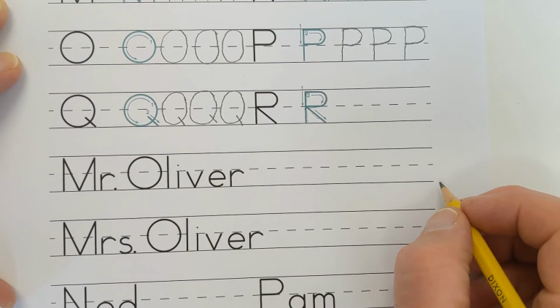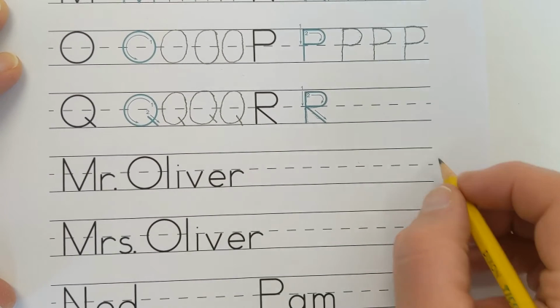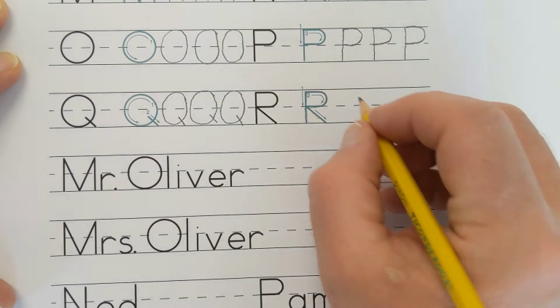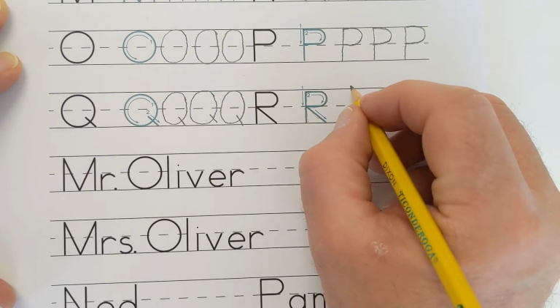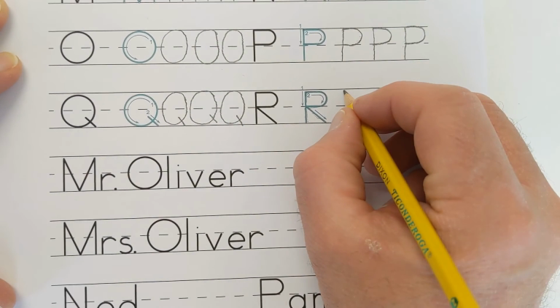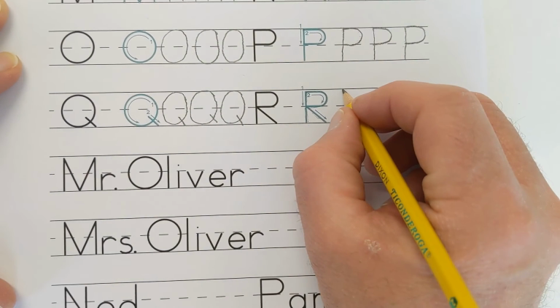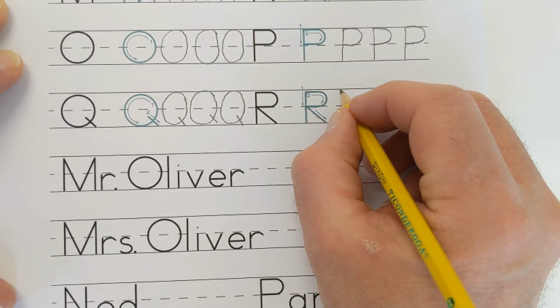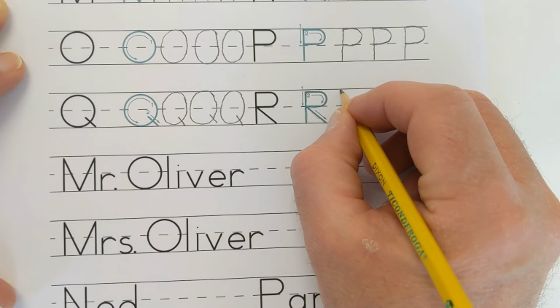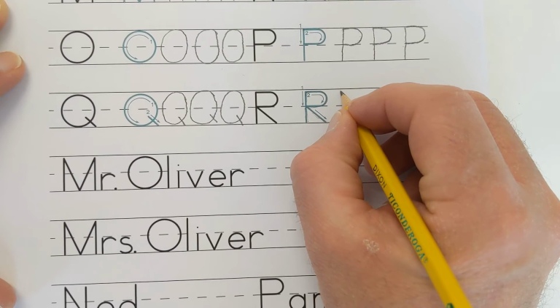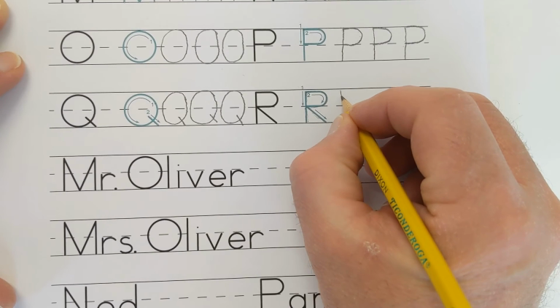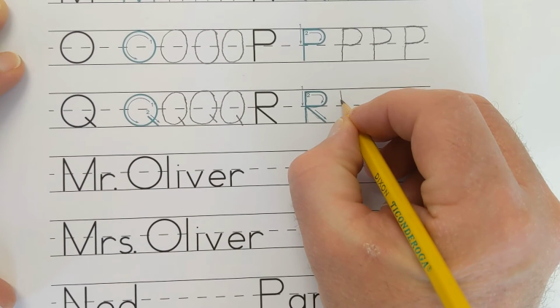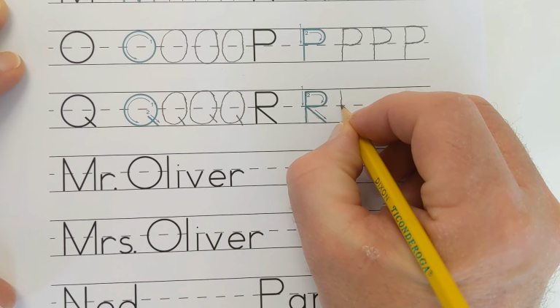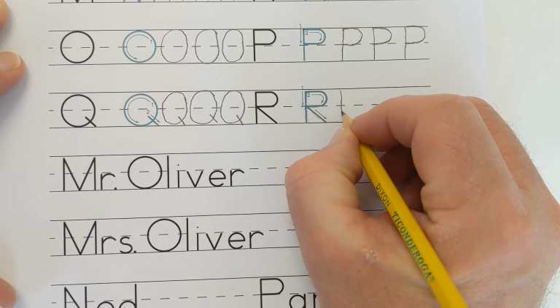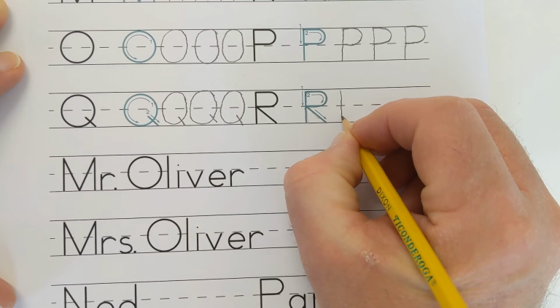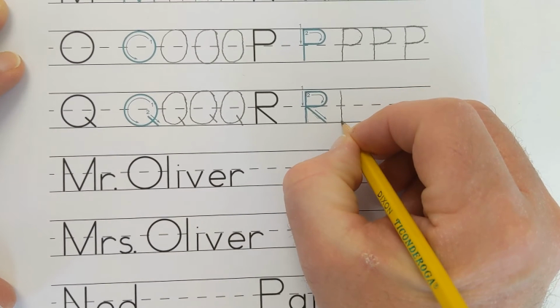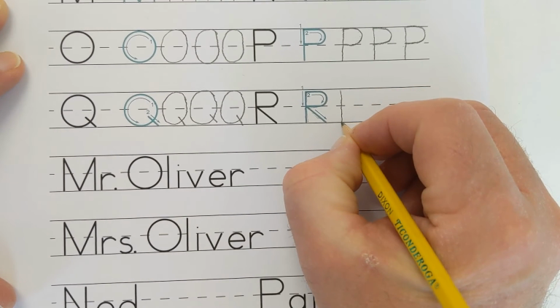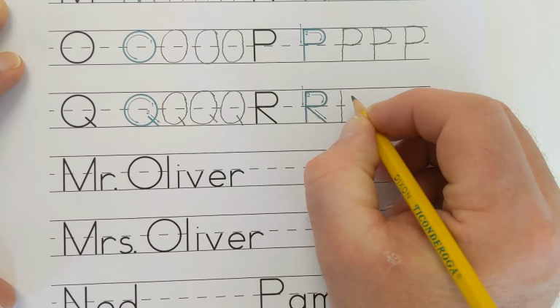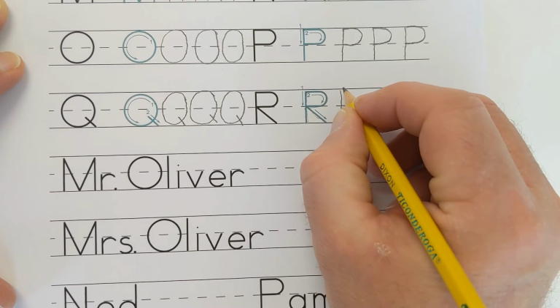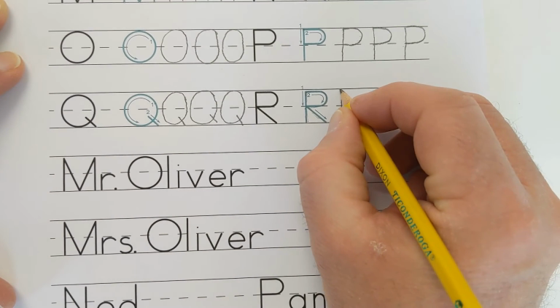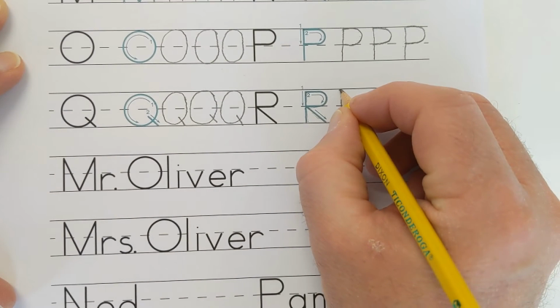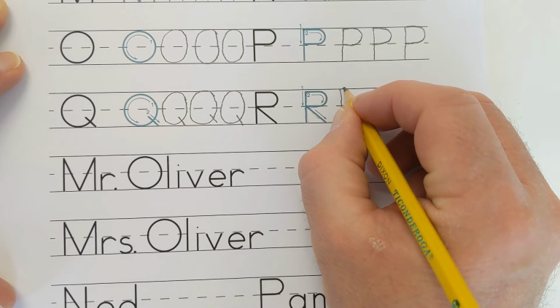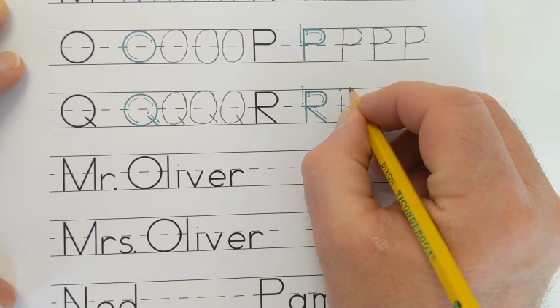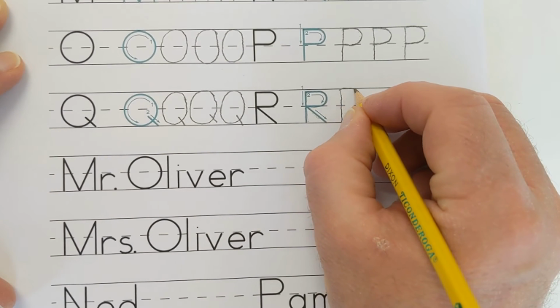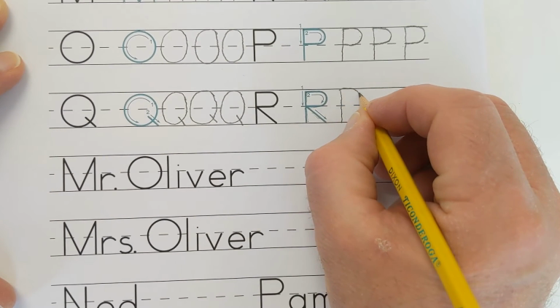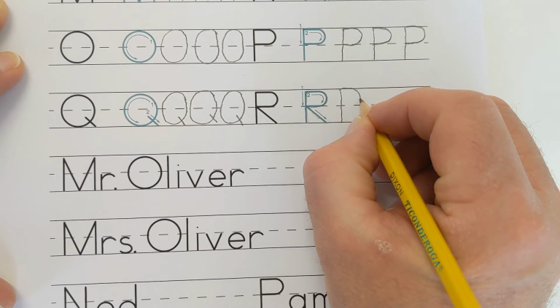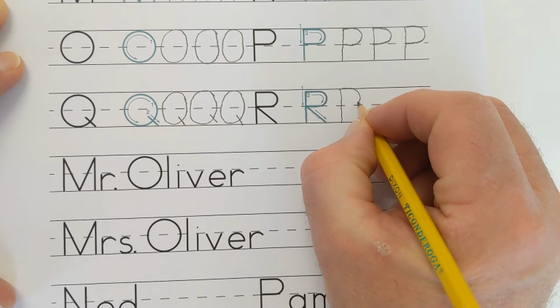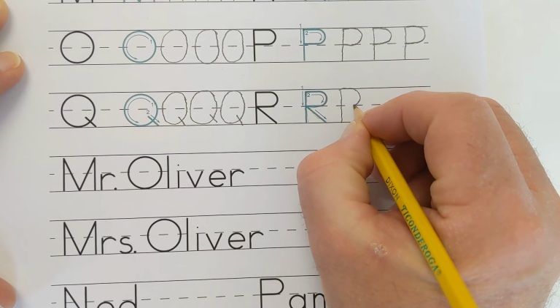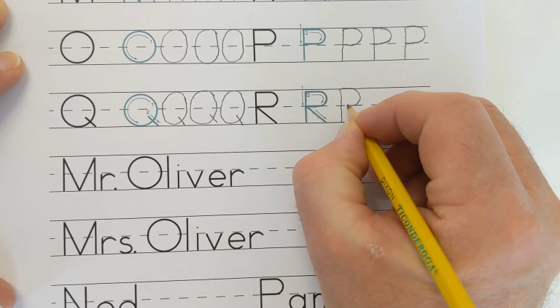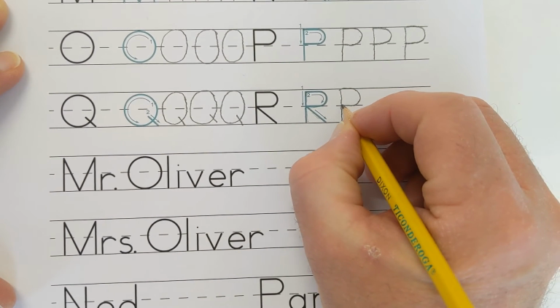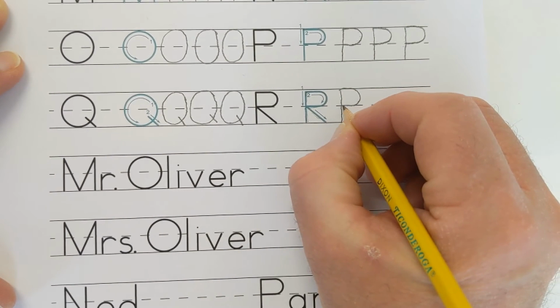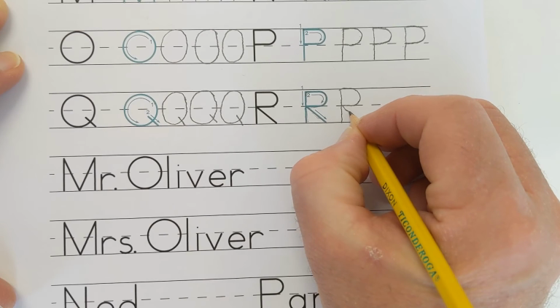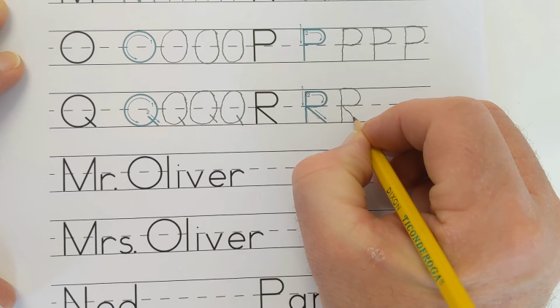Now it's your turn. Practice writing the capital letter R. Keep practicing until you are comfortable writing the letter R.